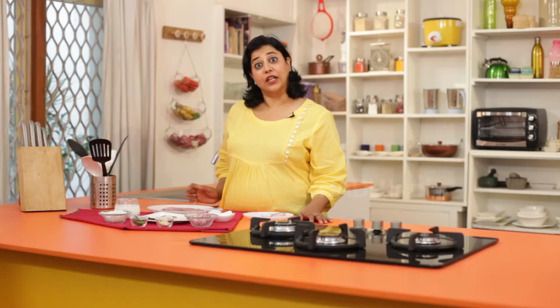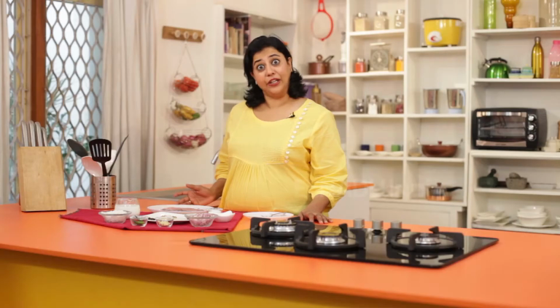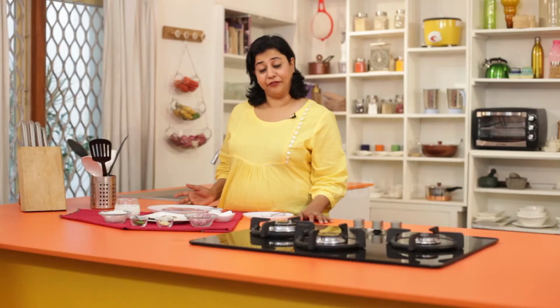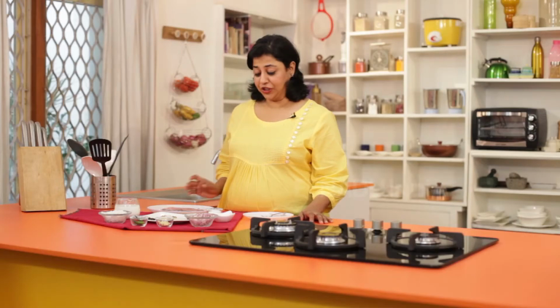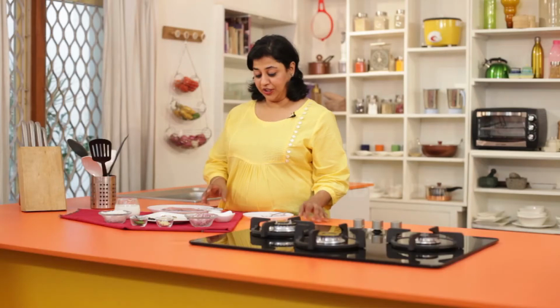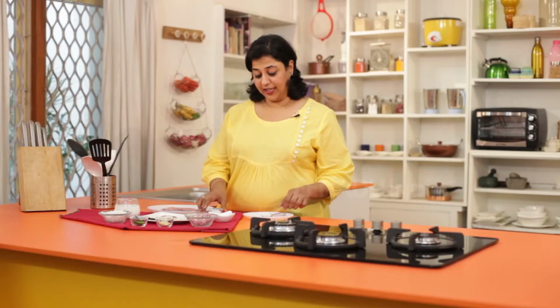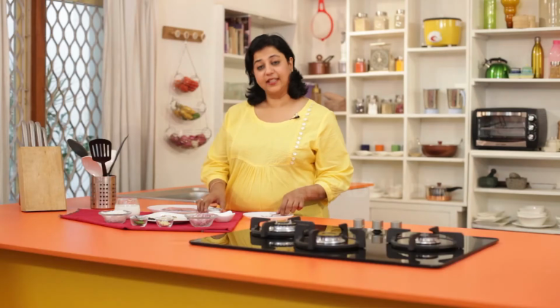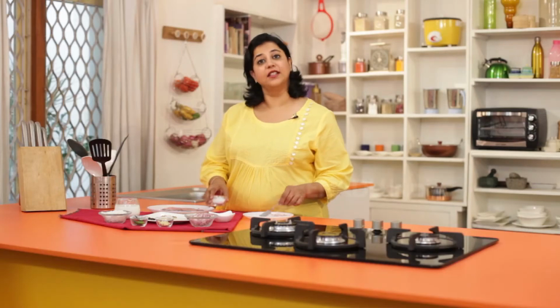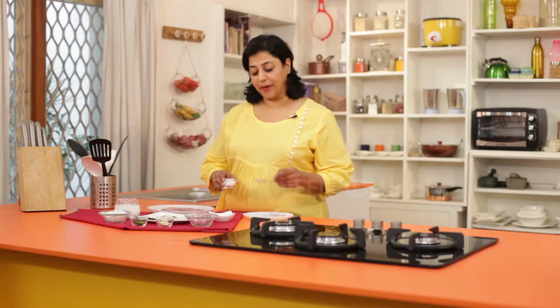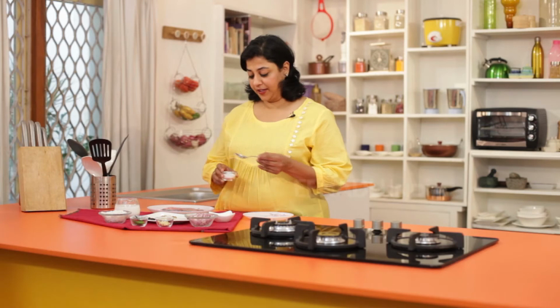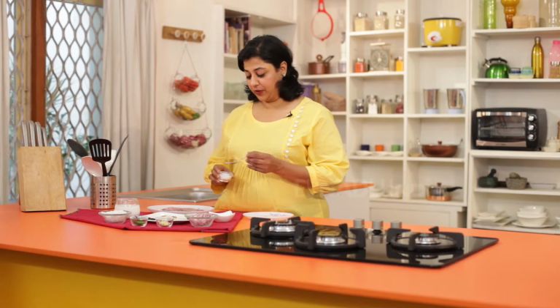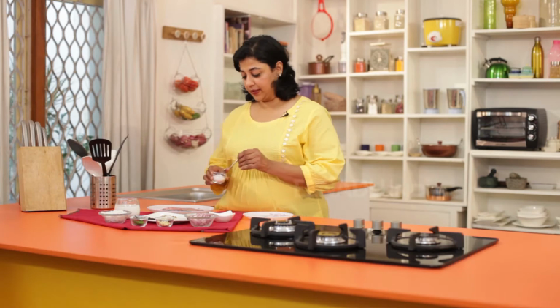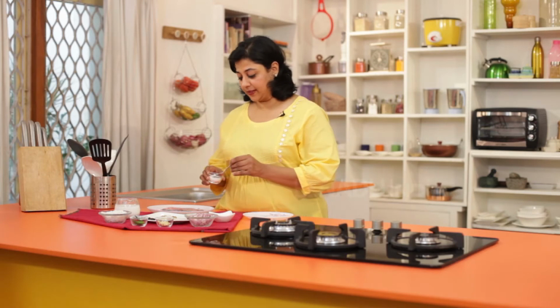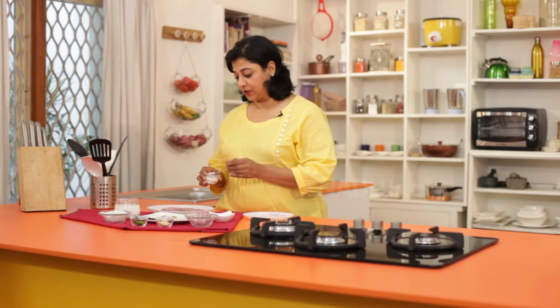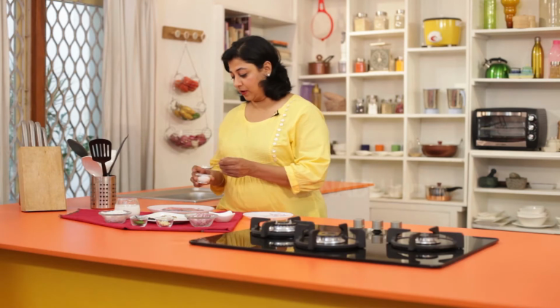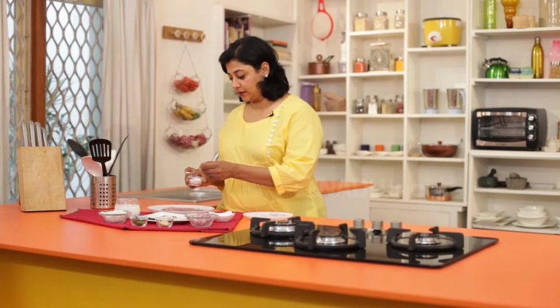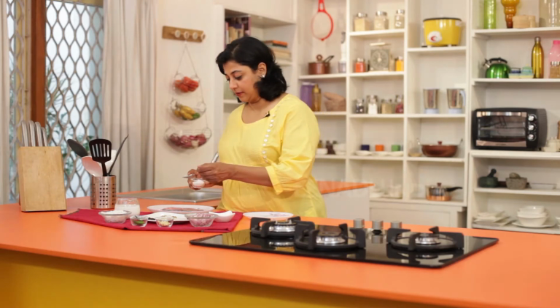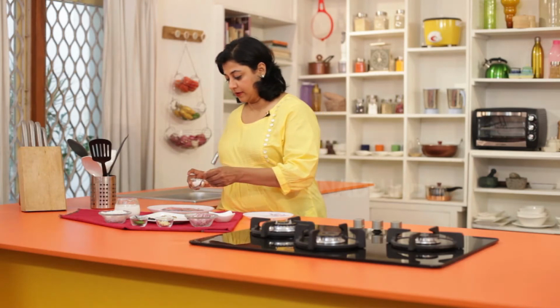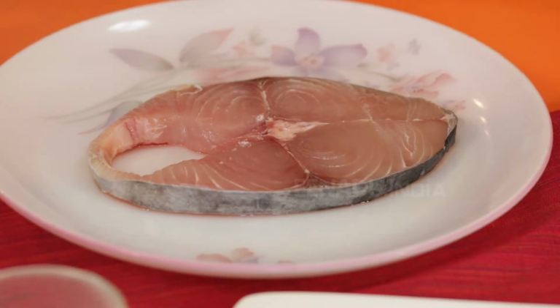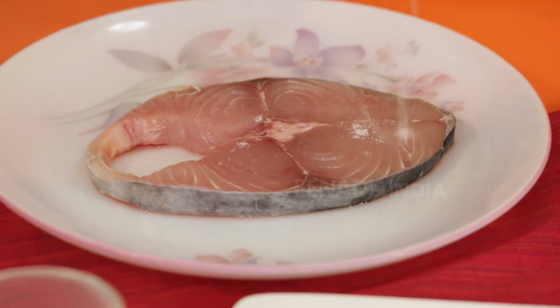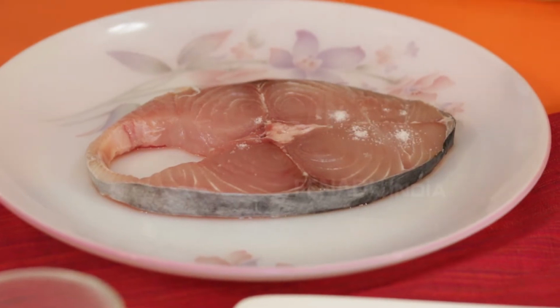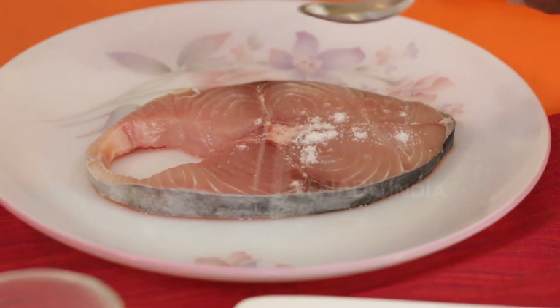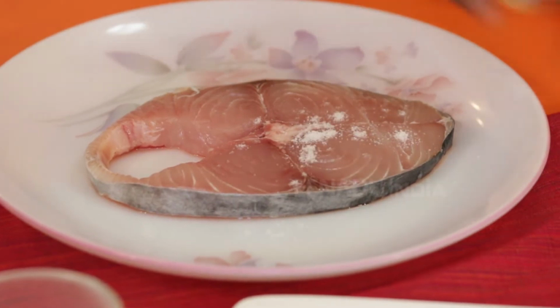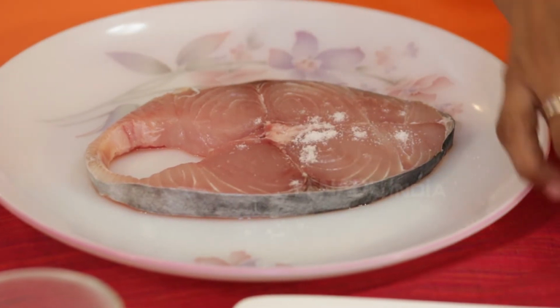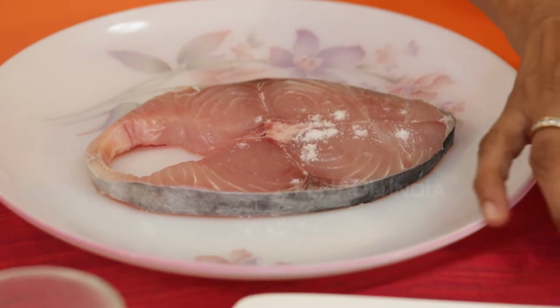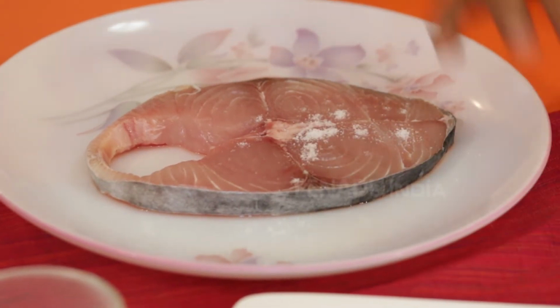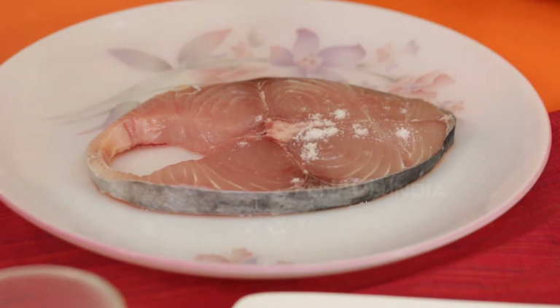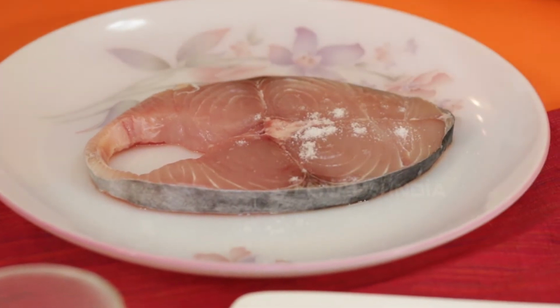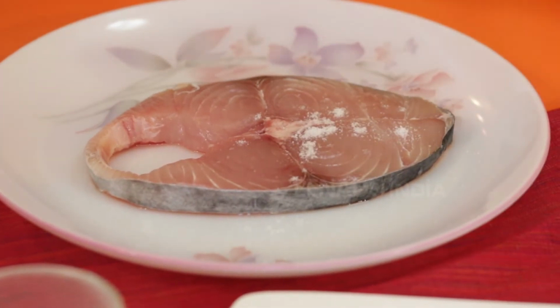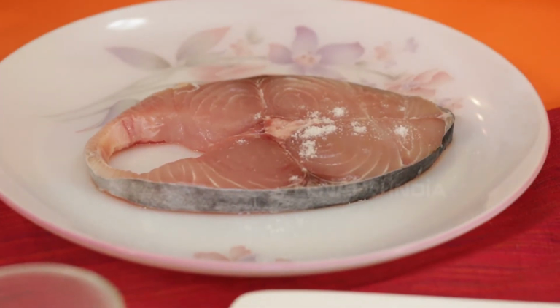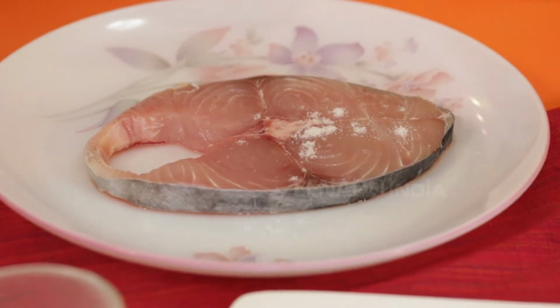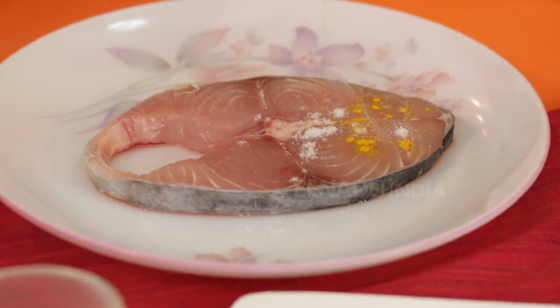Clean your fish and then marinate it with some salt and turmeric. Set this aside for about 5-10 minutes.